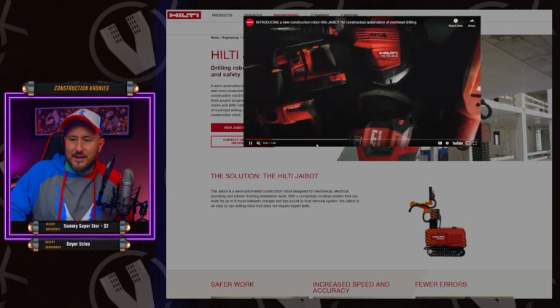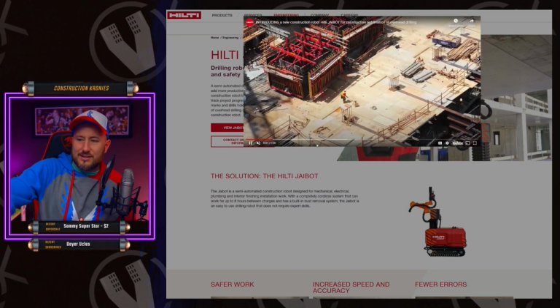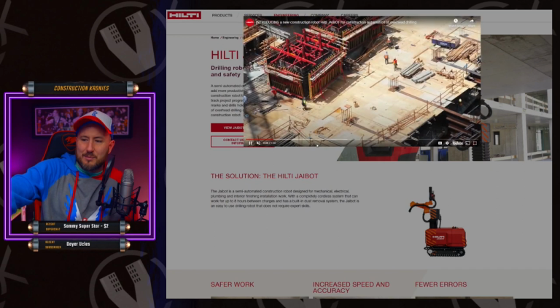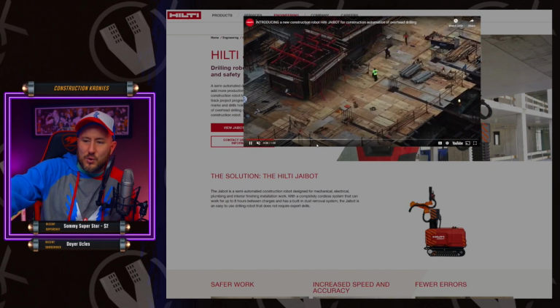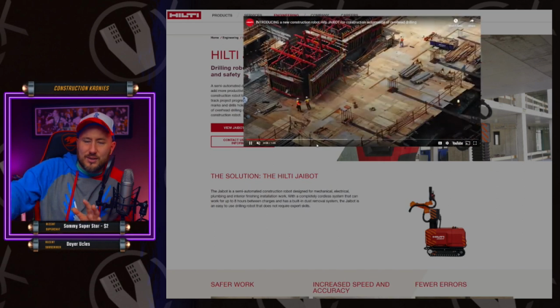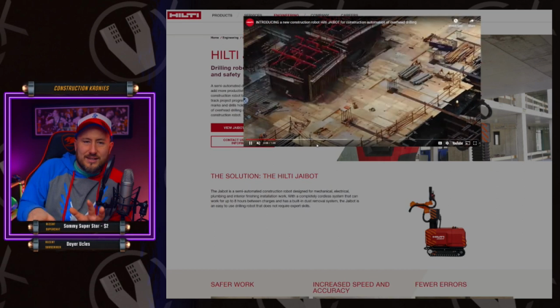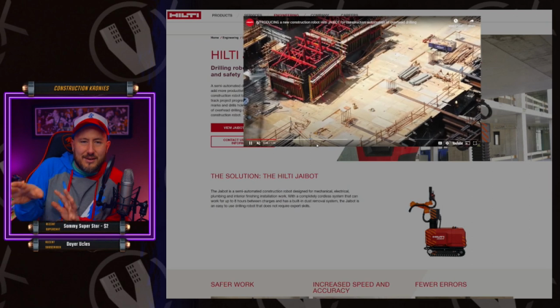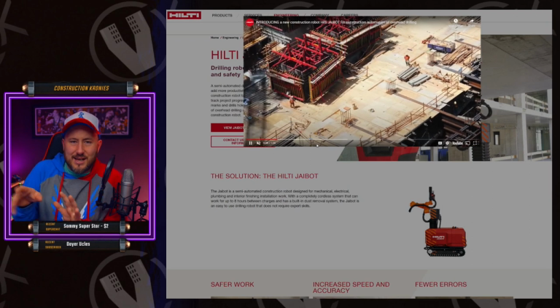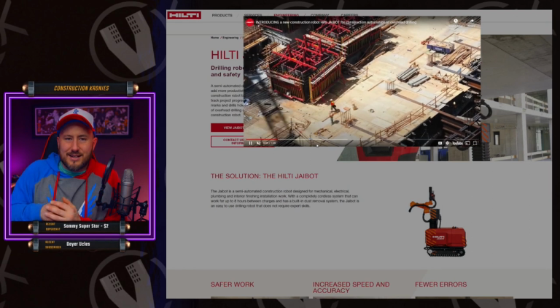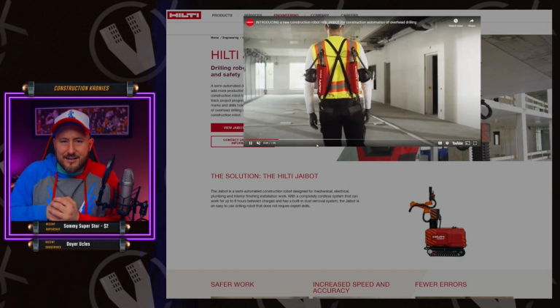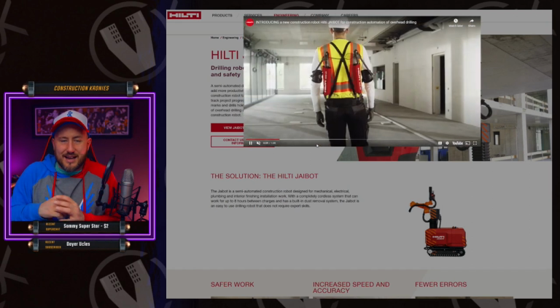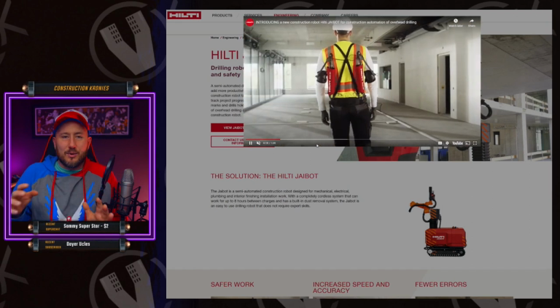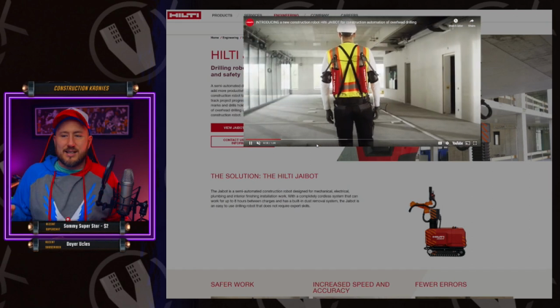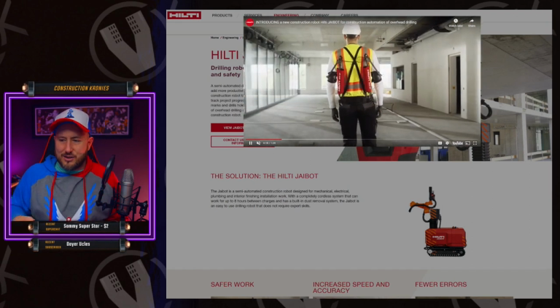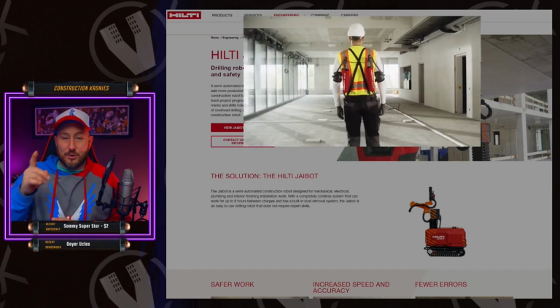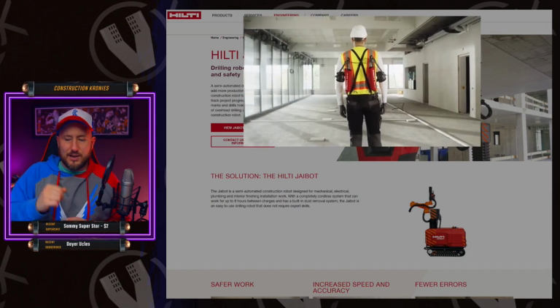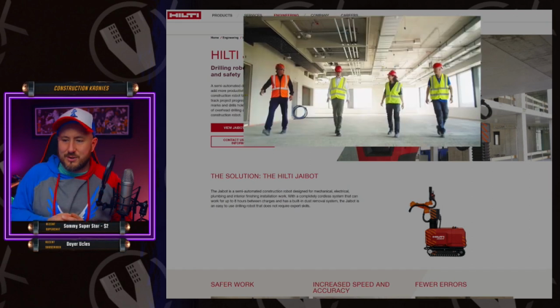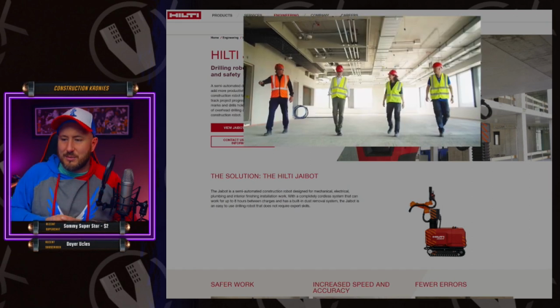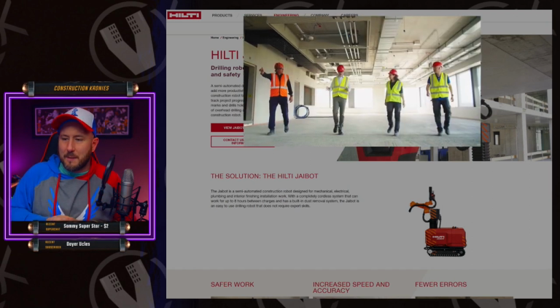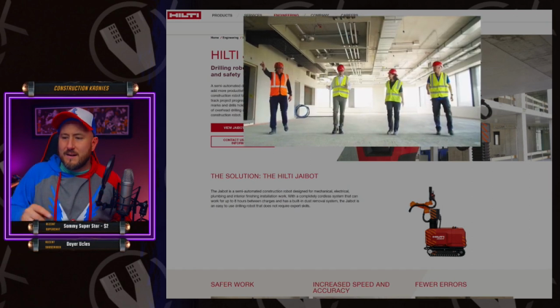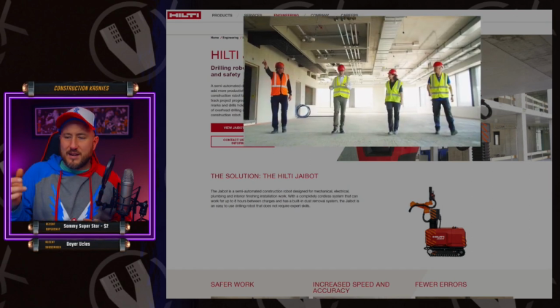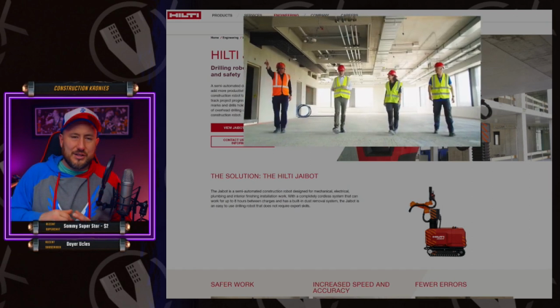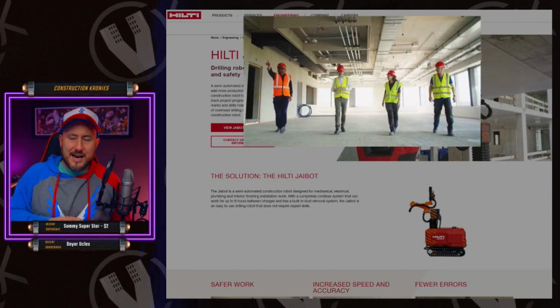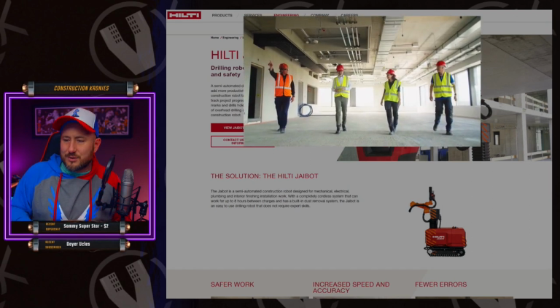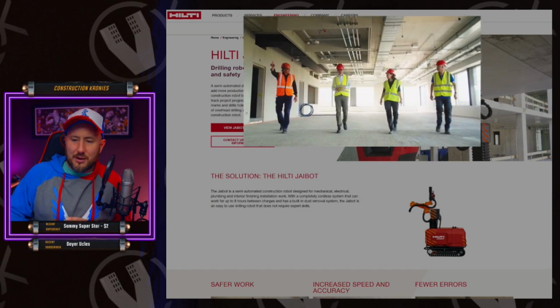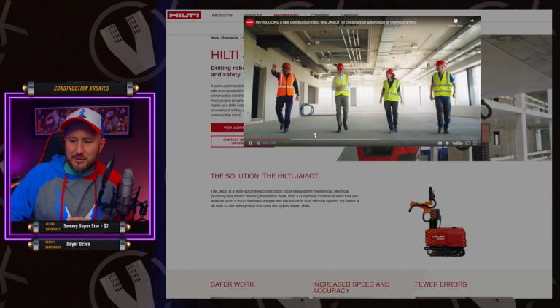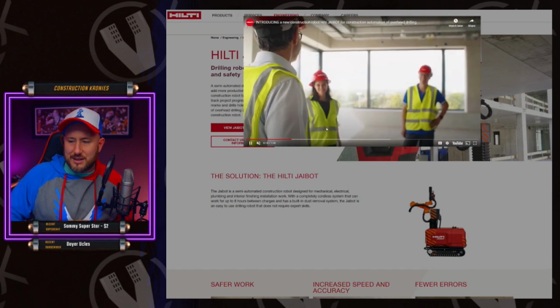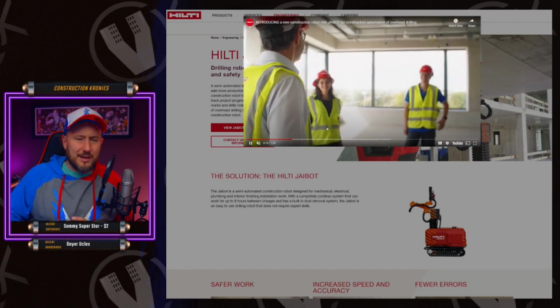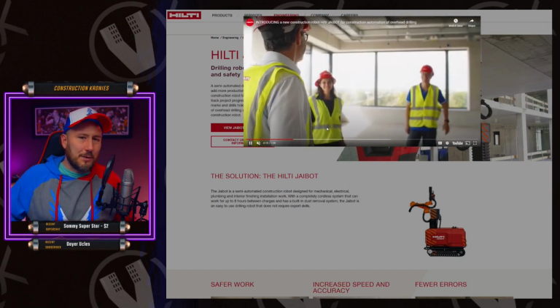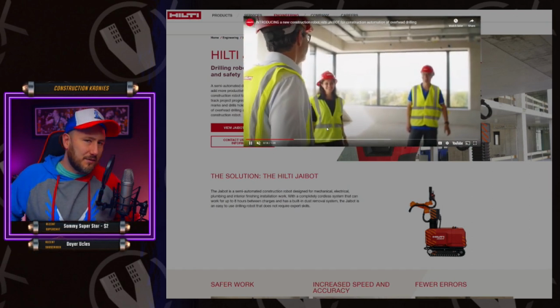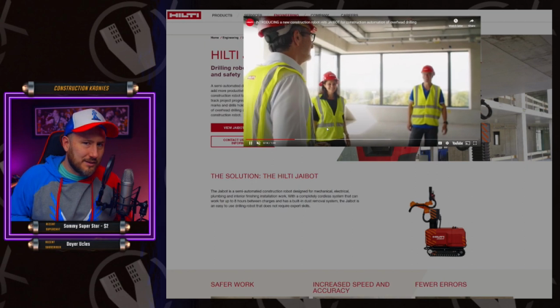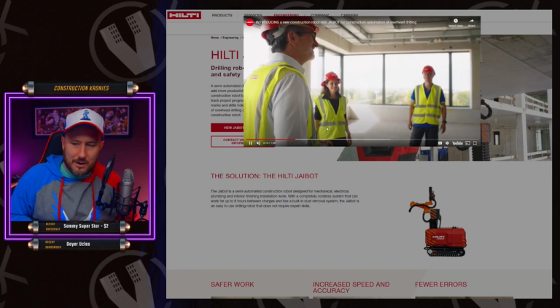There are some tools that I was hinting it will attach to, which we'll get into in a minute — the Hilti exoskeleton right there — but that's not what this video is about.